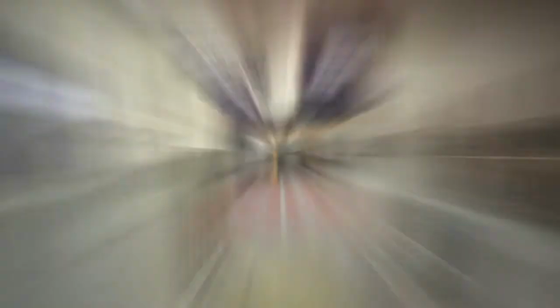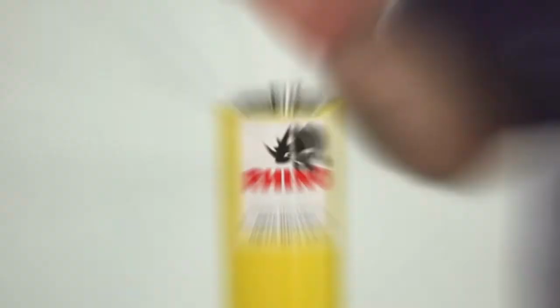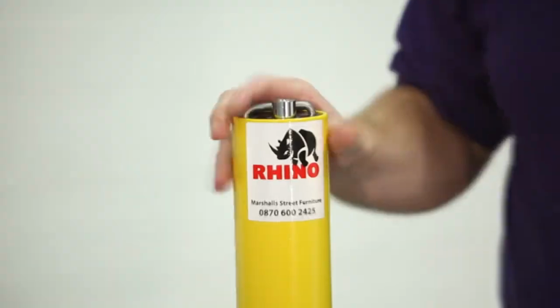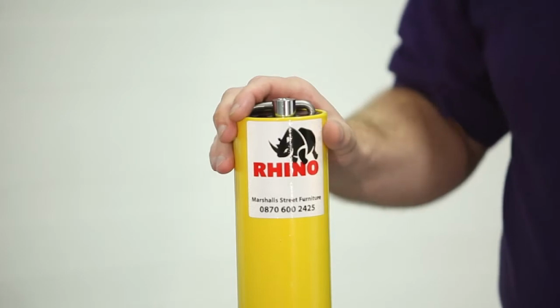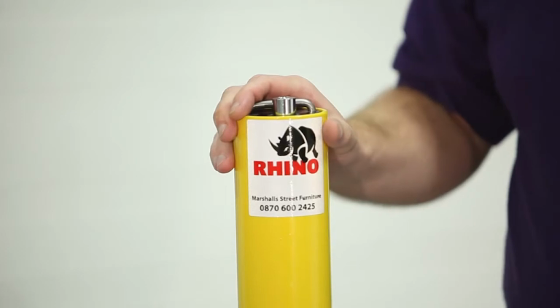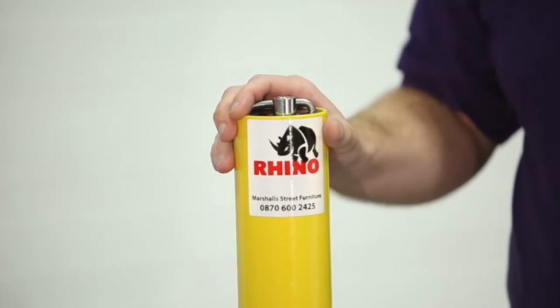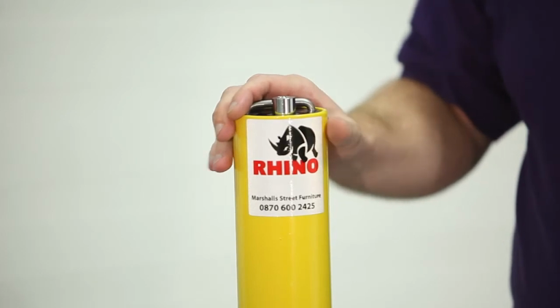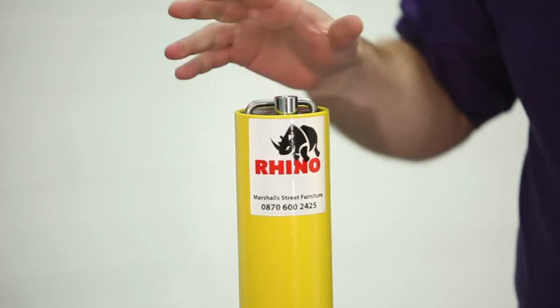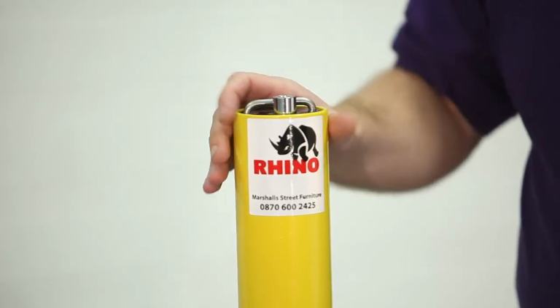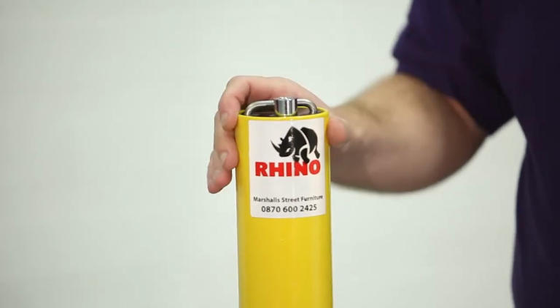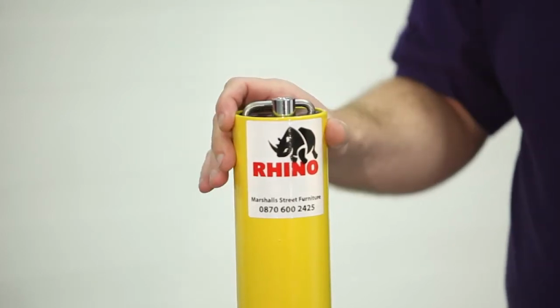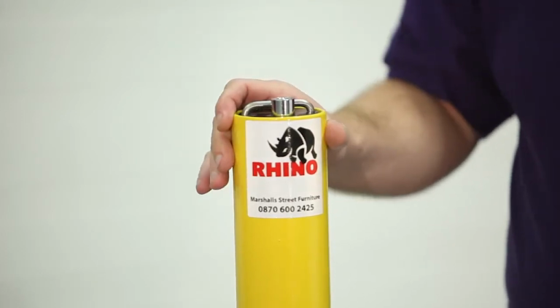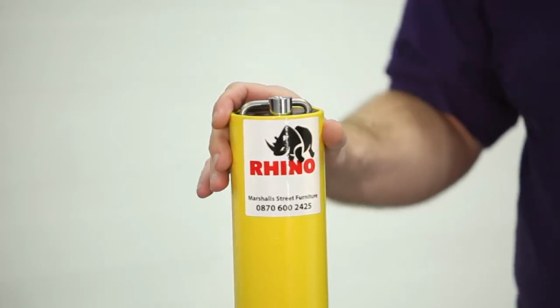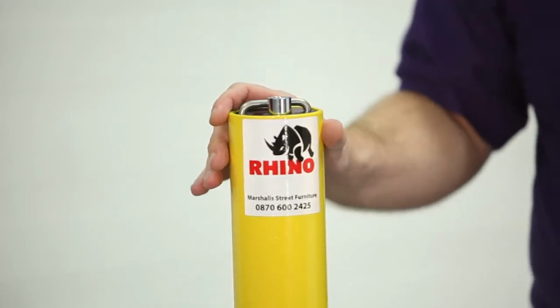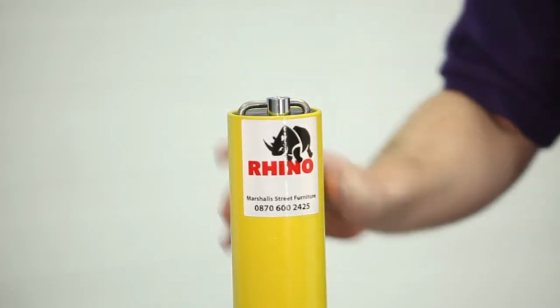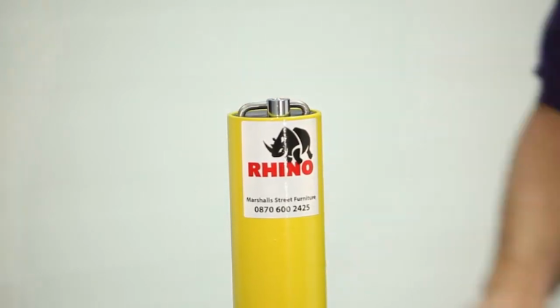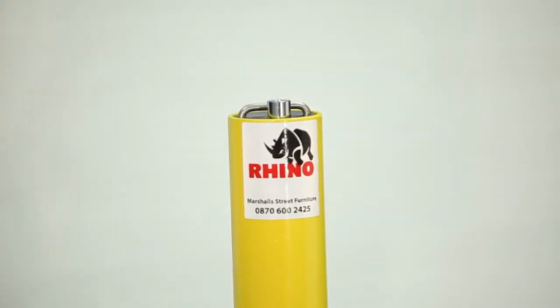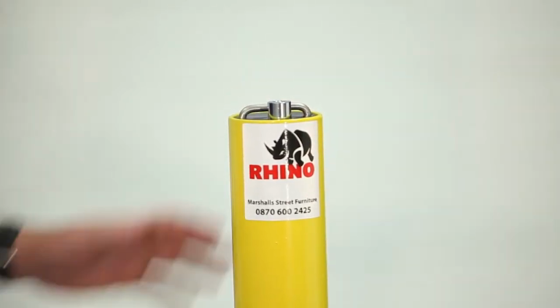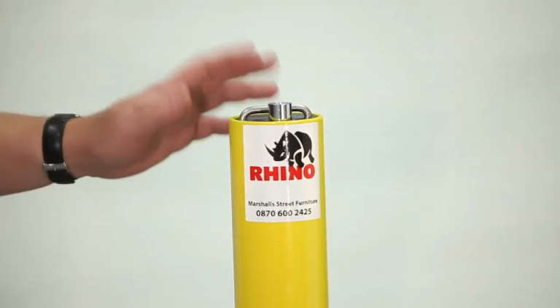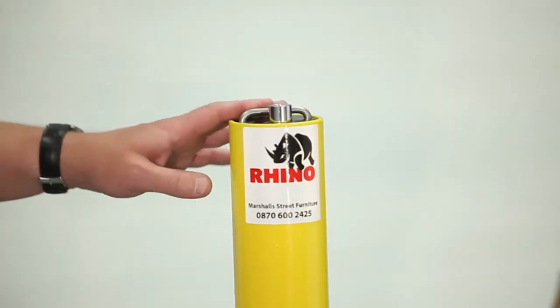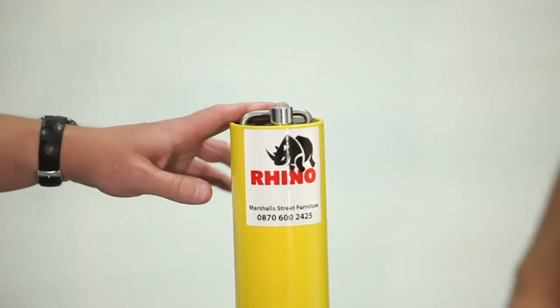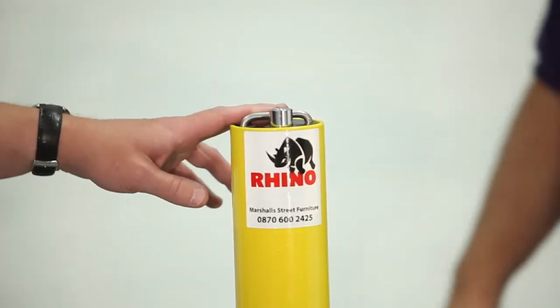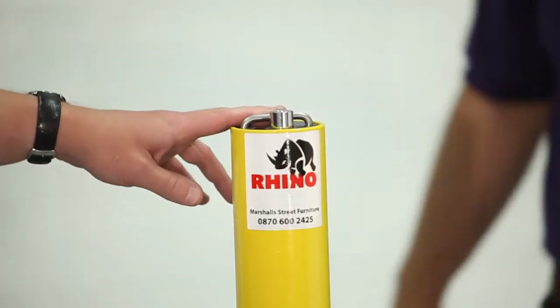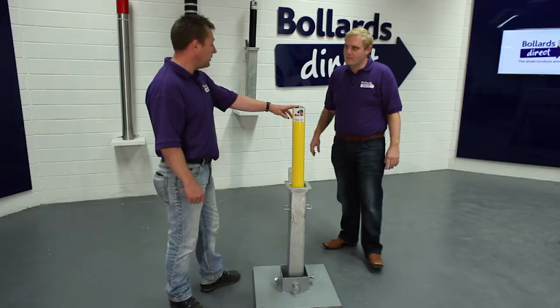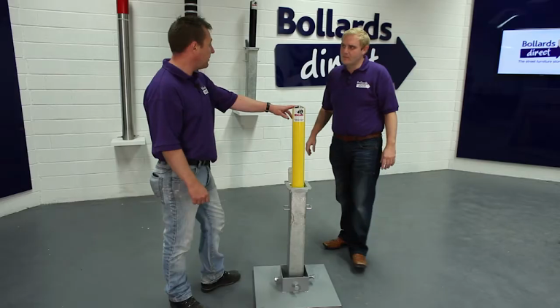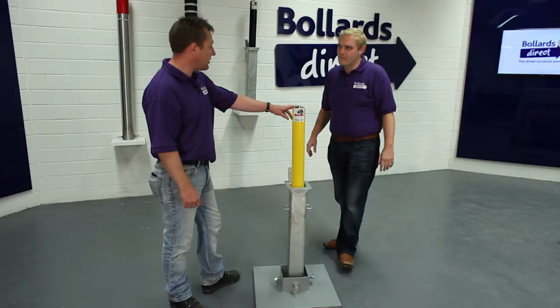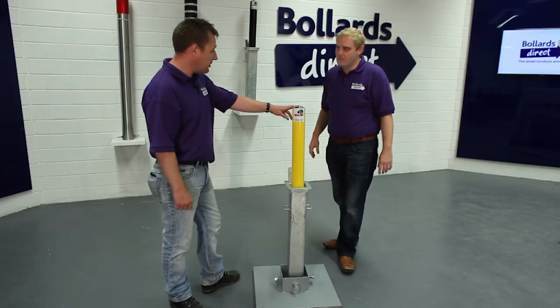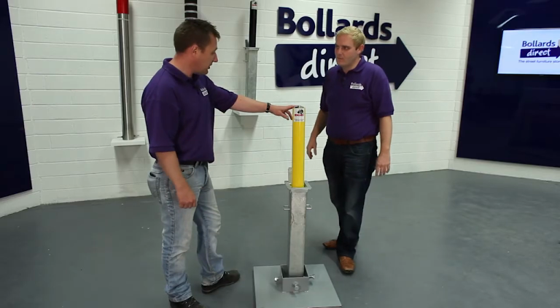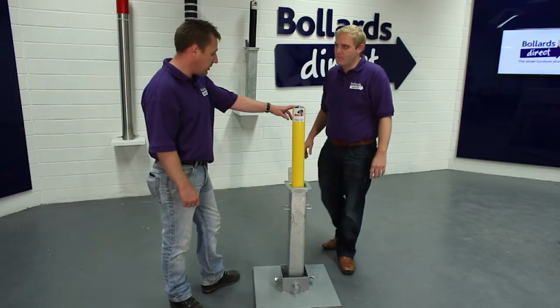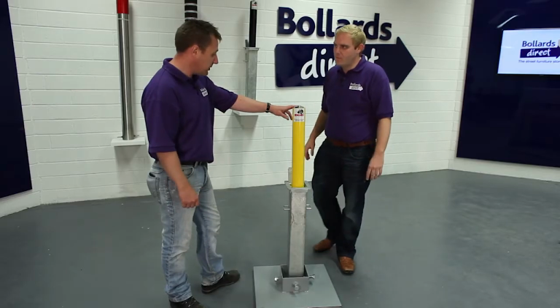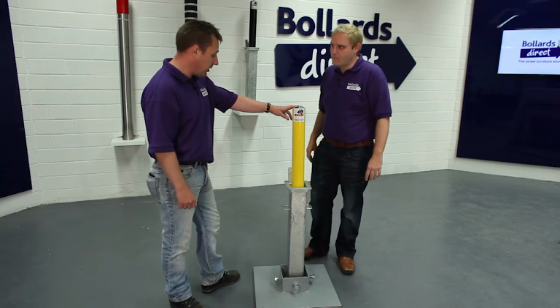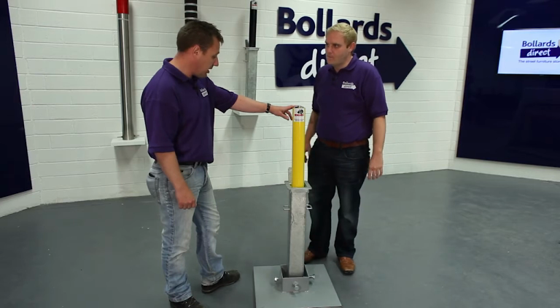This is a bright one. Tell us about it. Yeah, this is our RTRD4 domestic telescopic bollard.